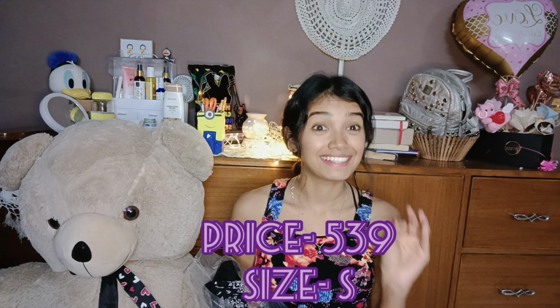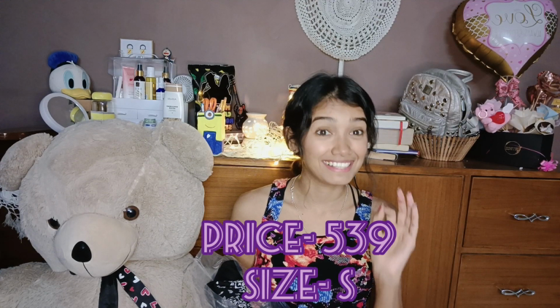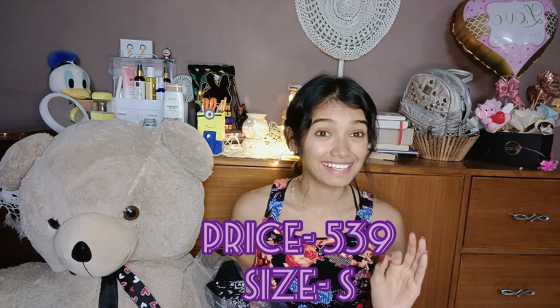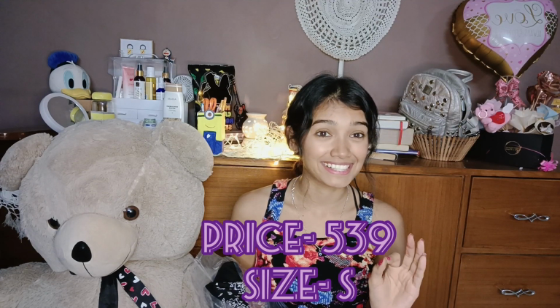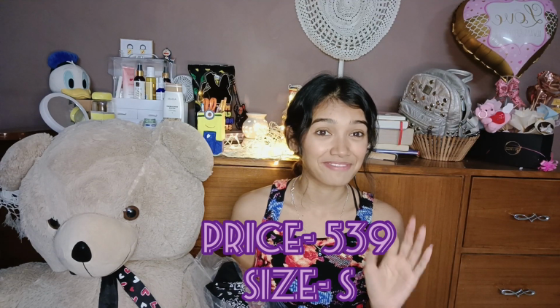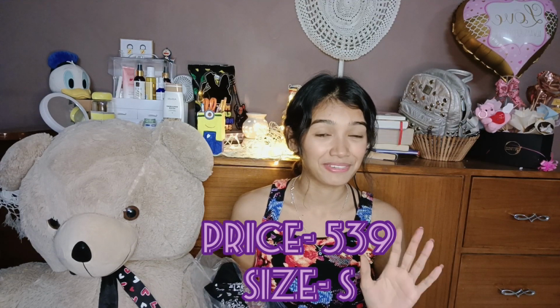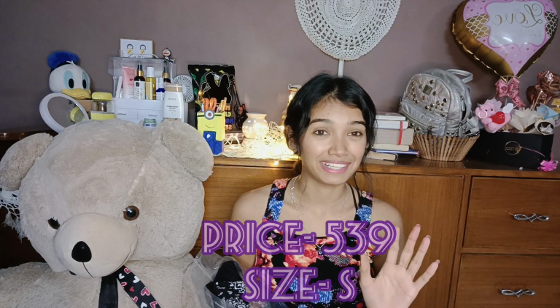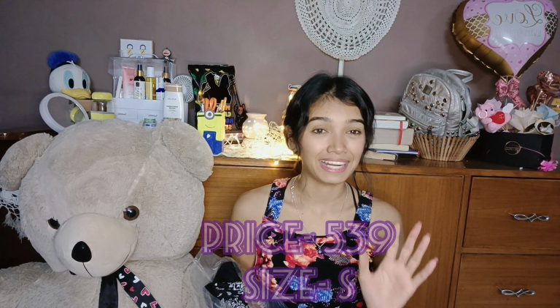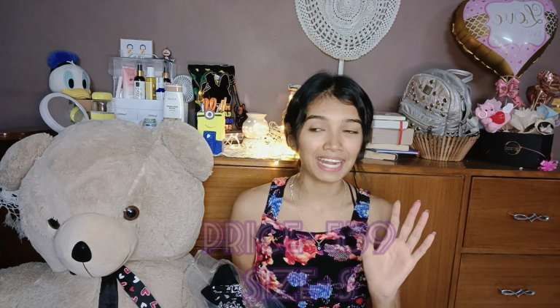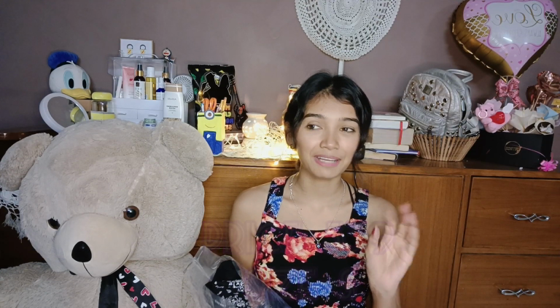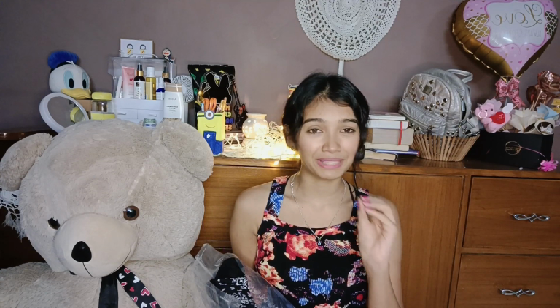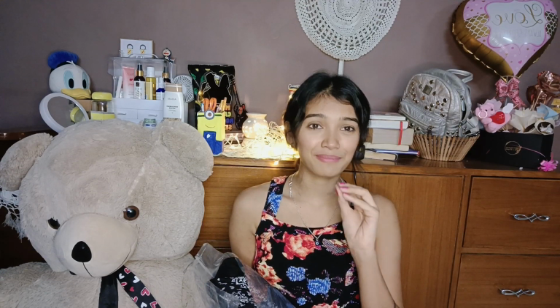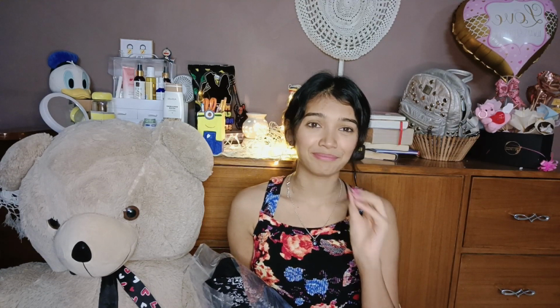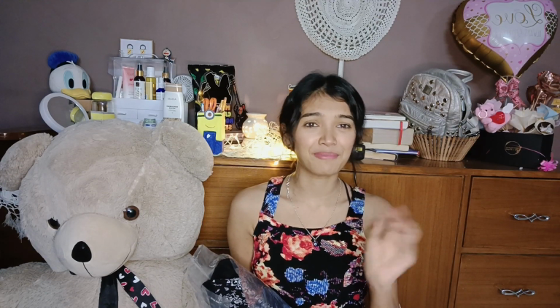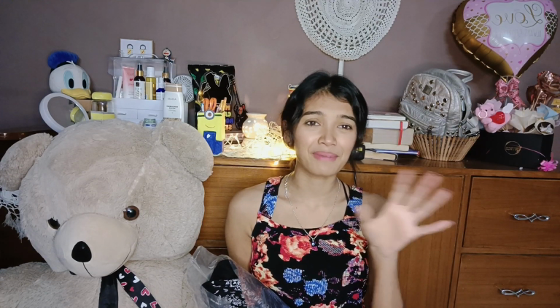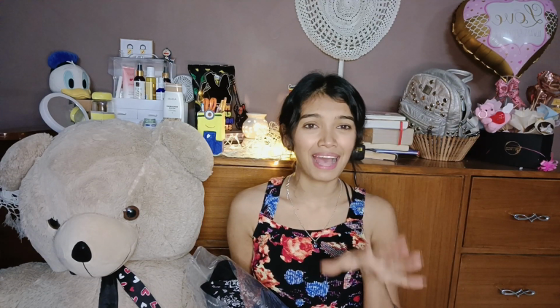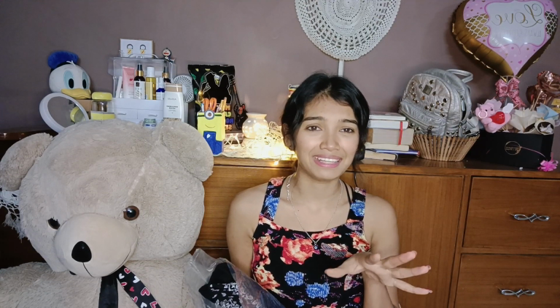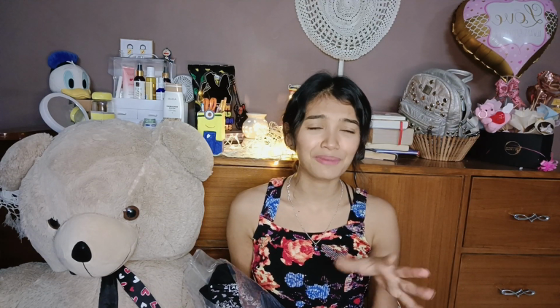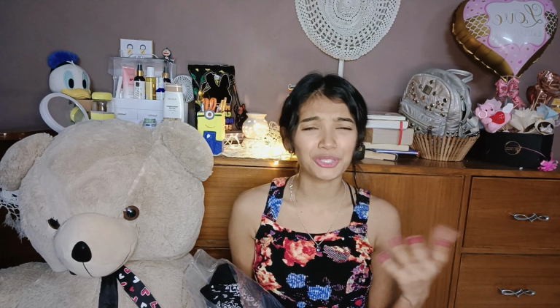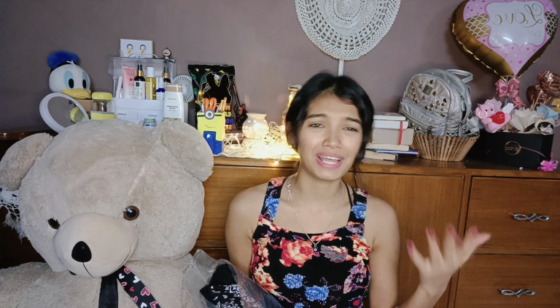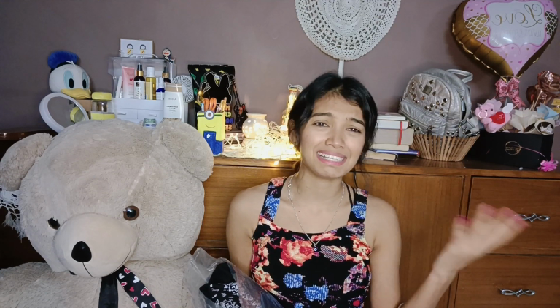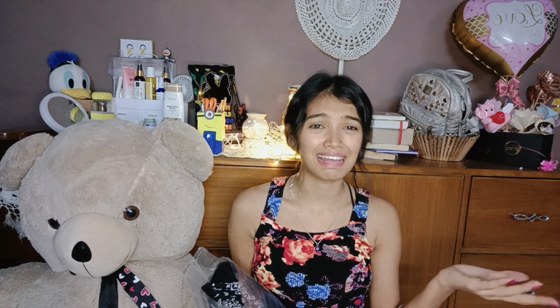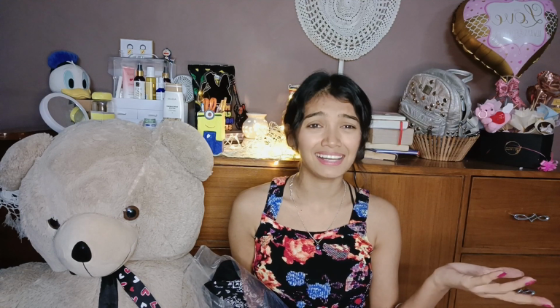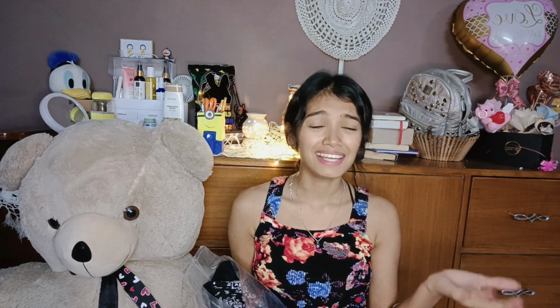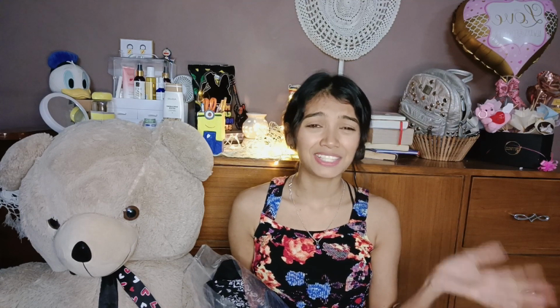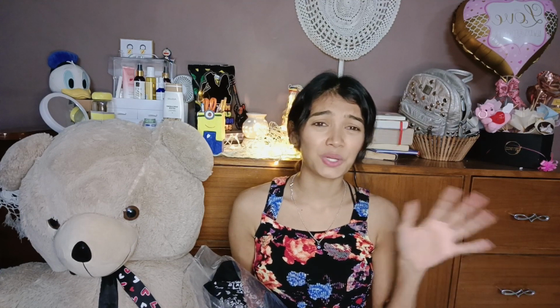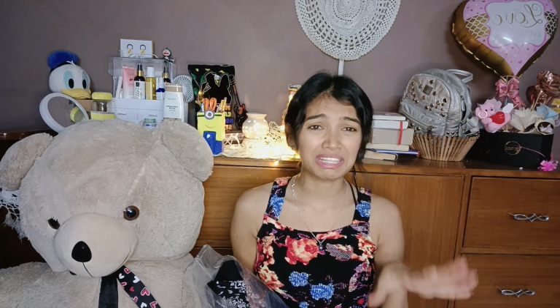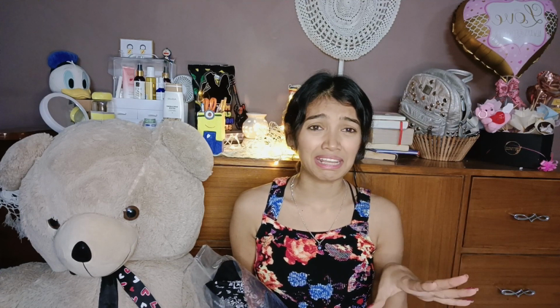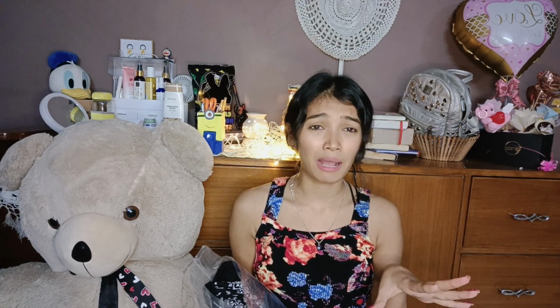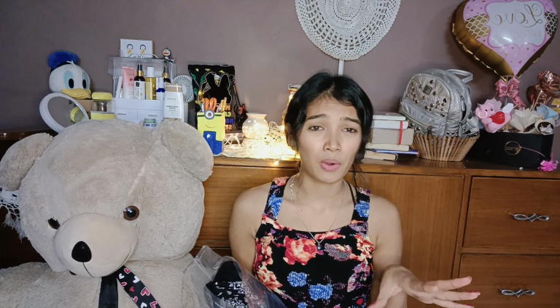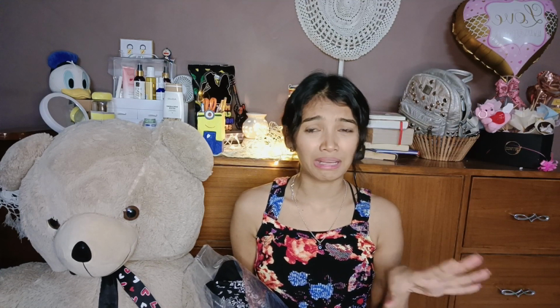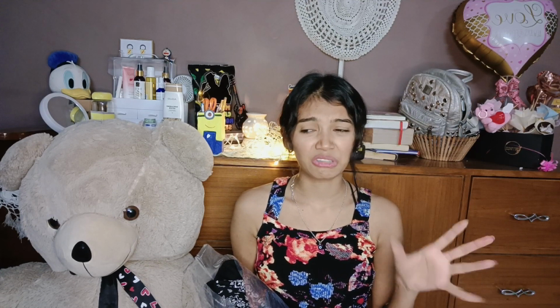Seriously, 539 rupees! When I saw the price I was like this — completely shocked. Let's see what you get for that price.